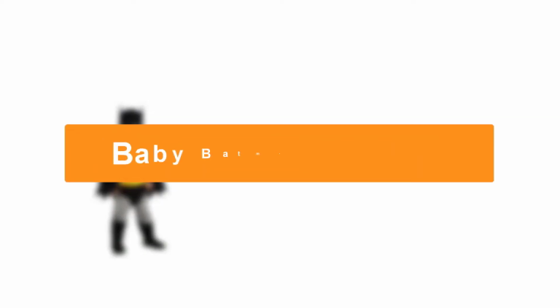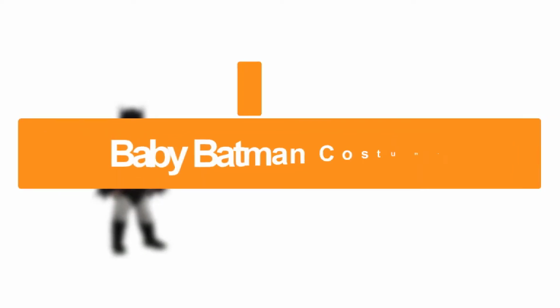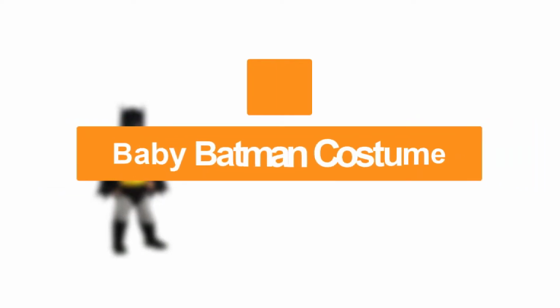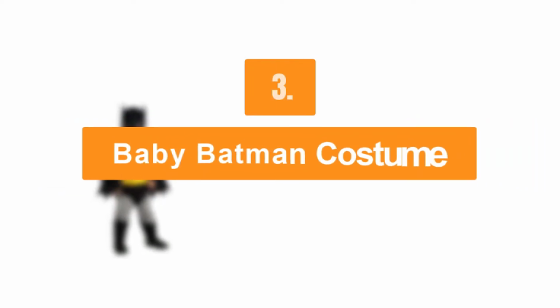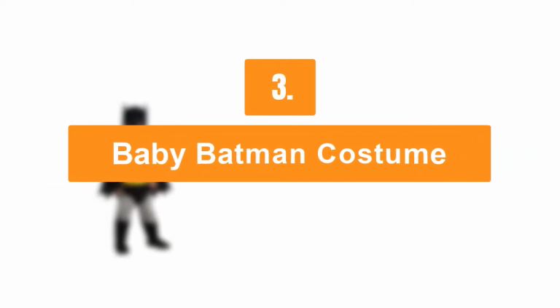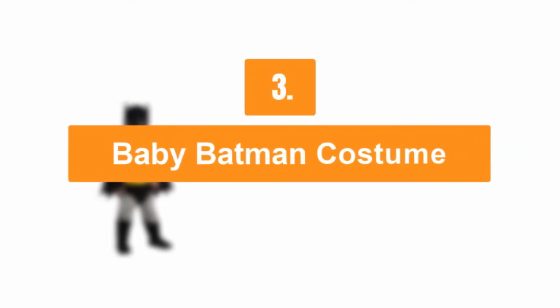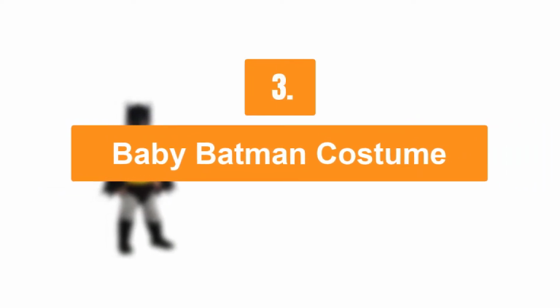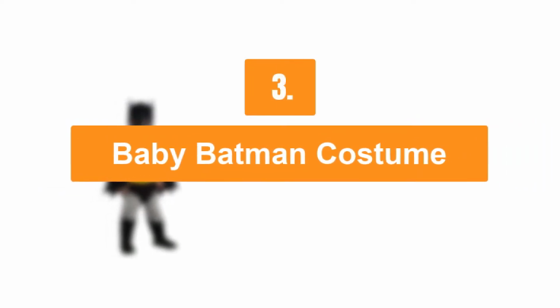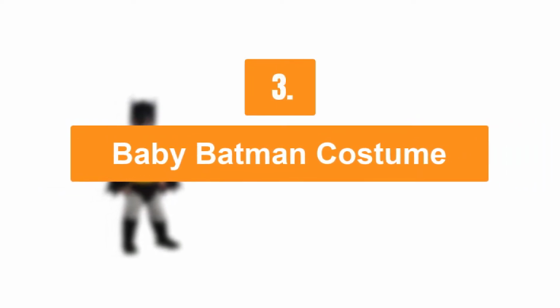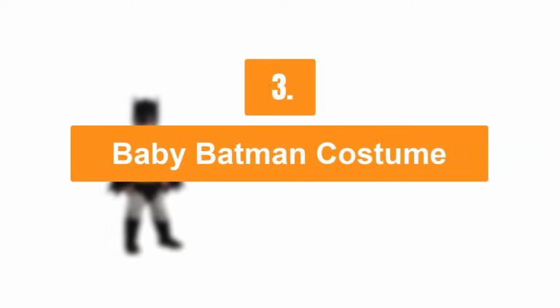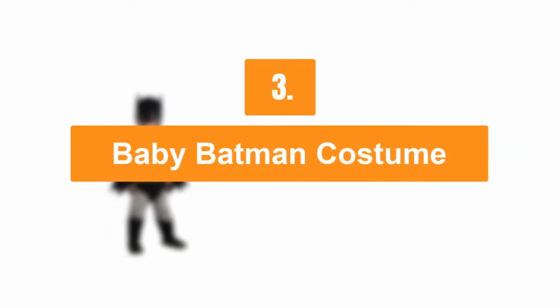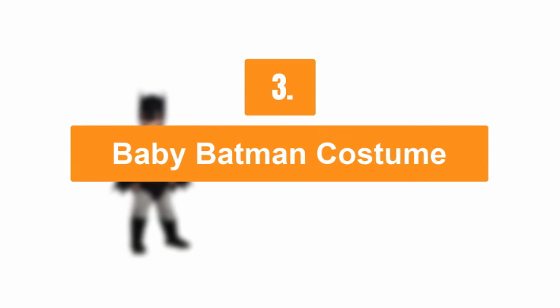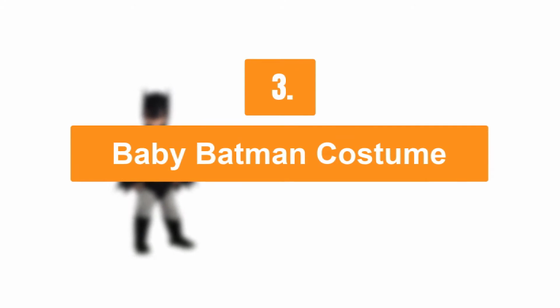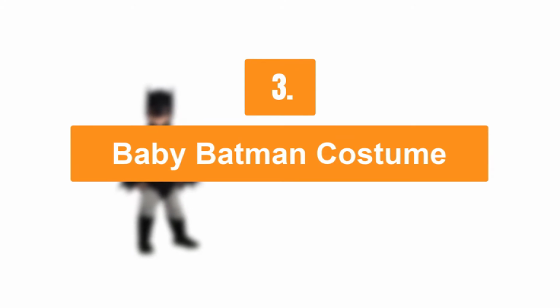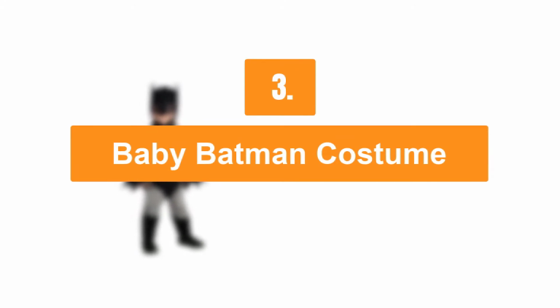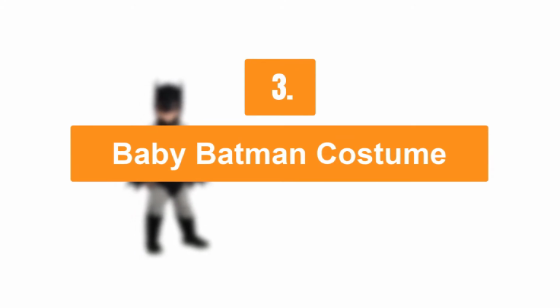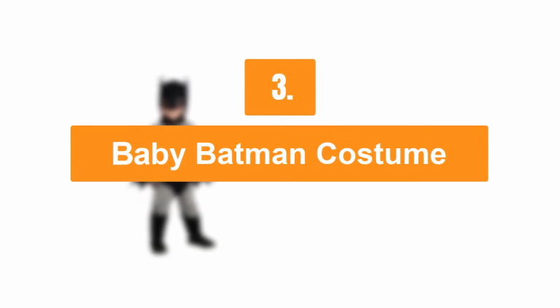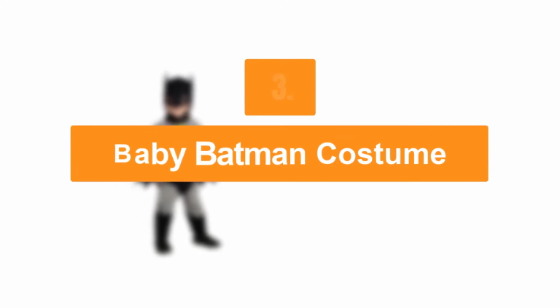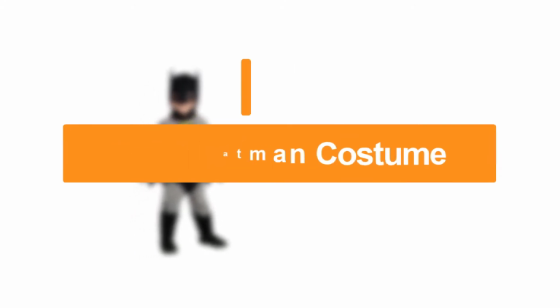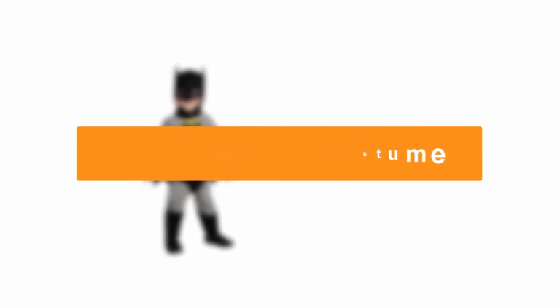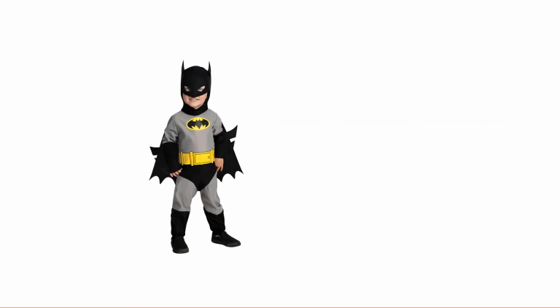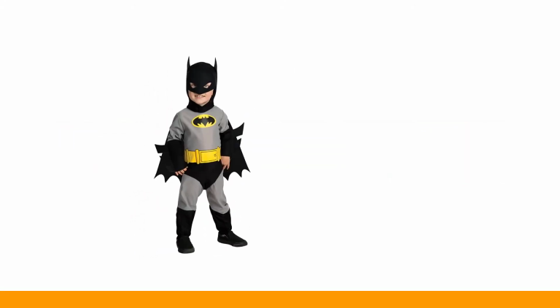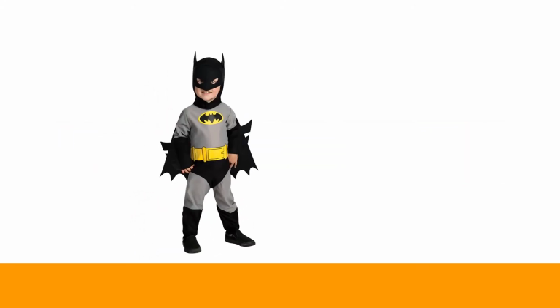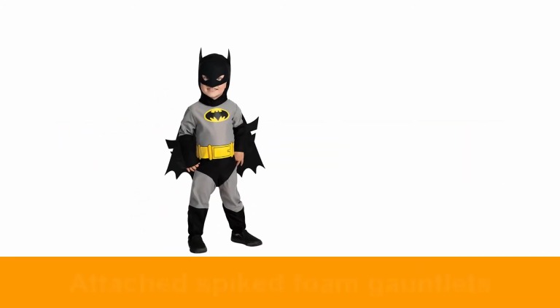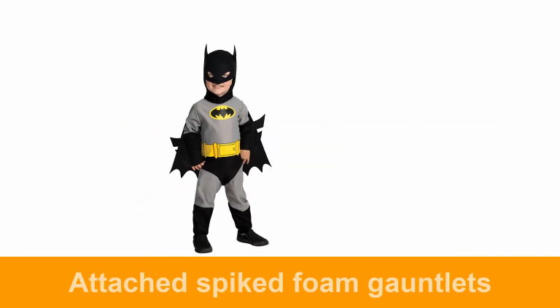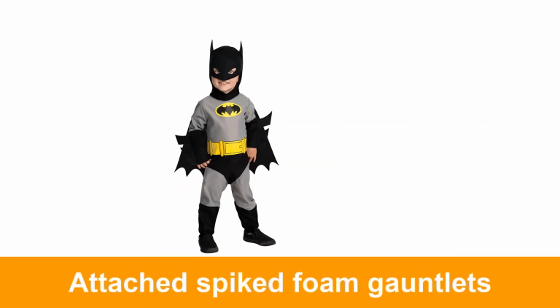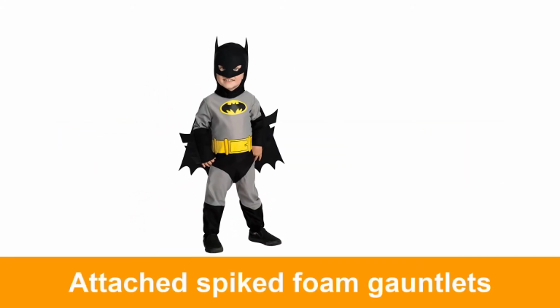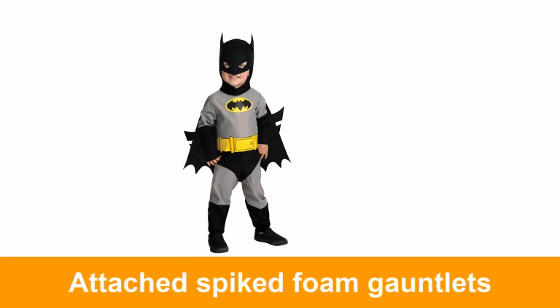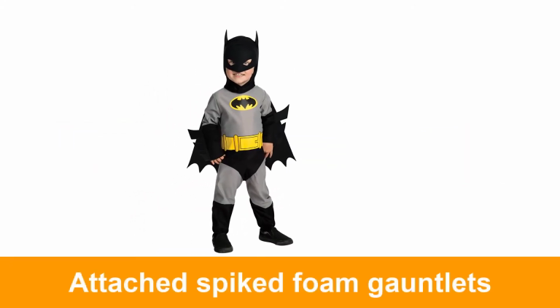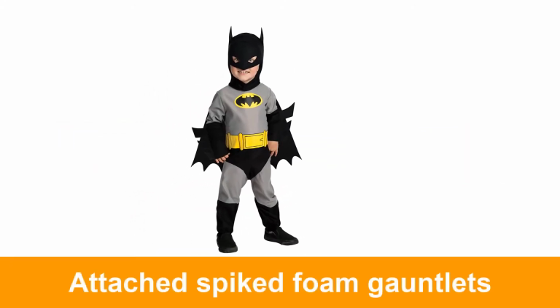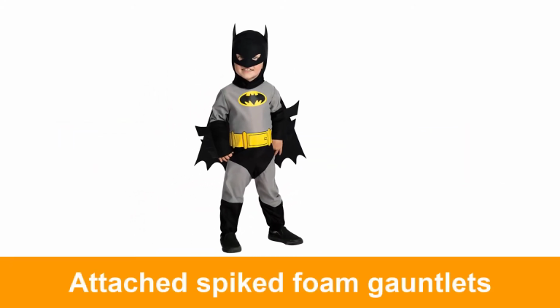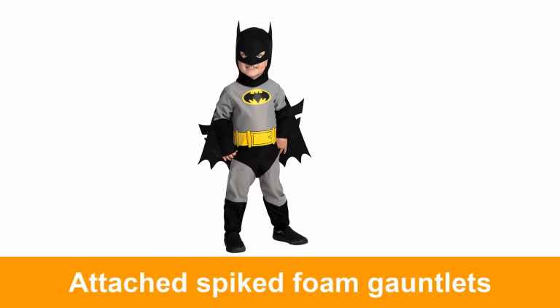Number 5: Baby Batman Costume. This costume includes jumpsuit, cape, and hood.